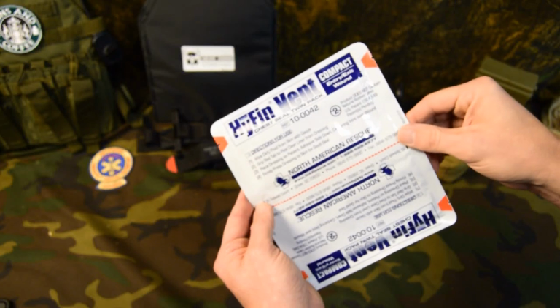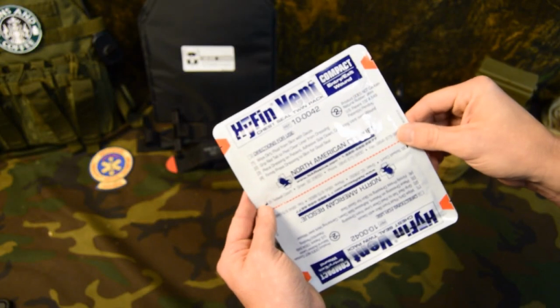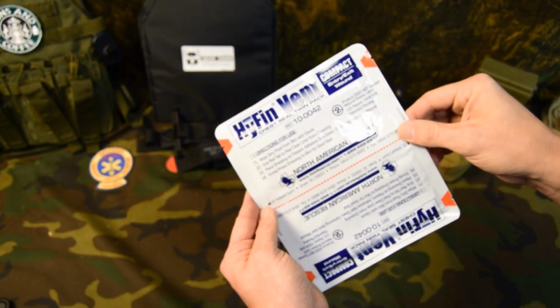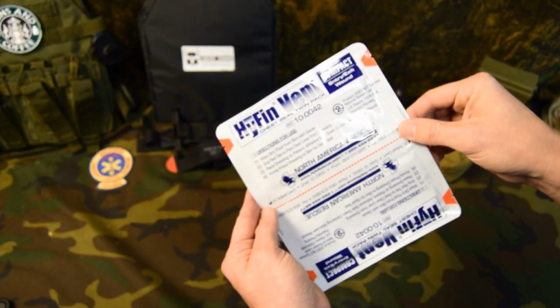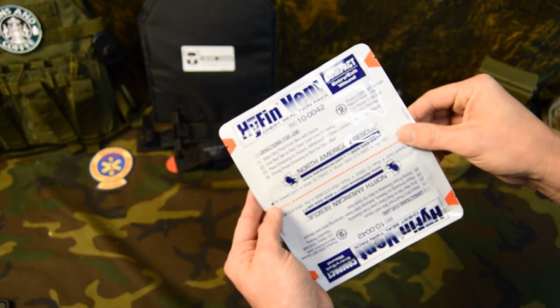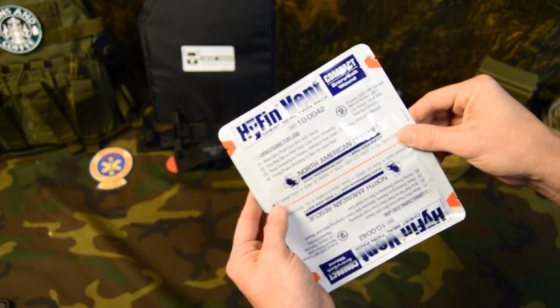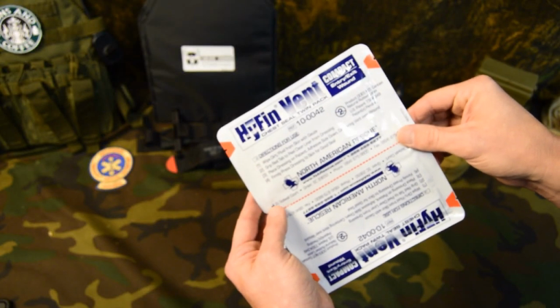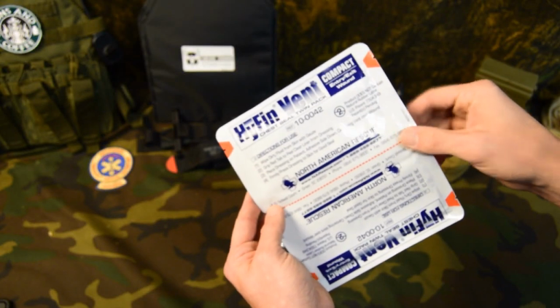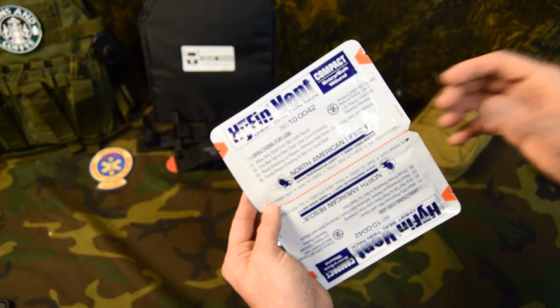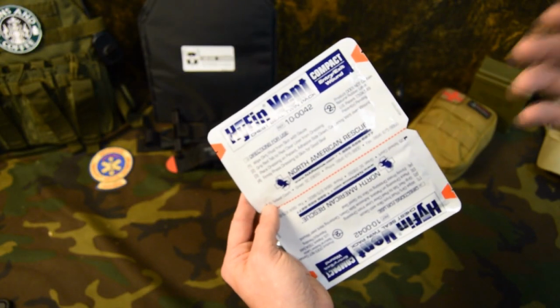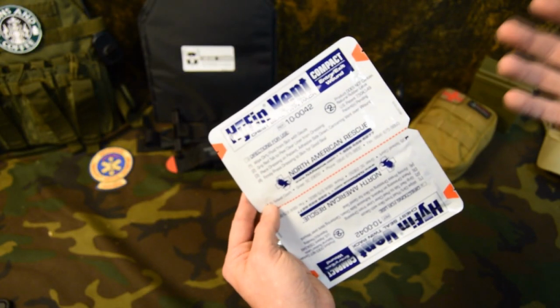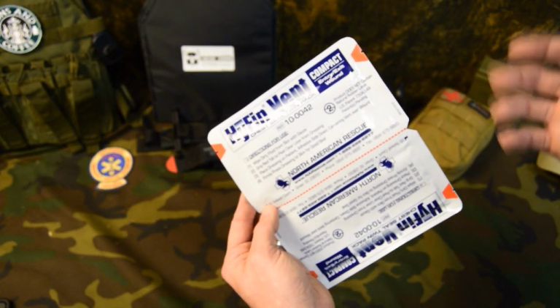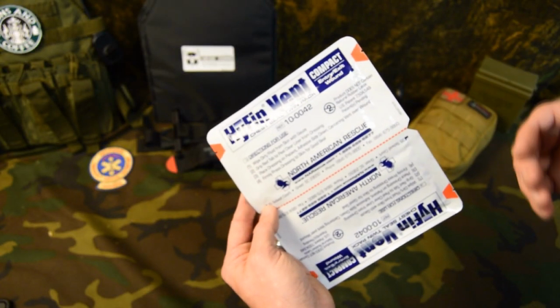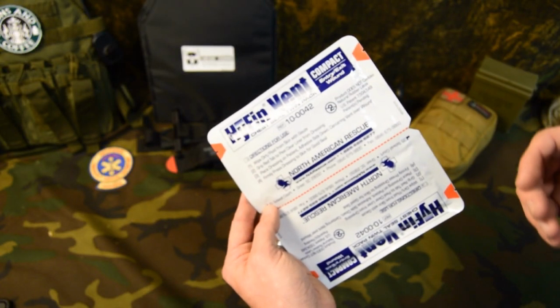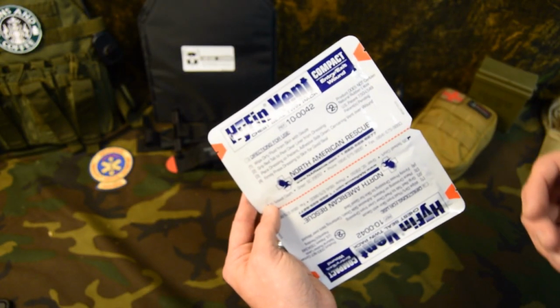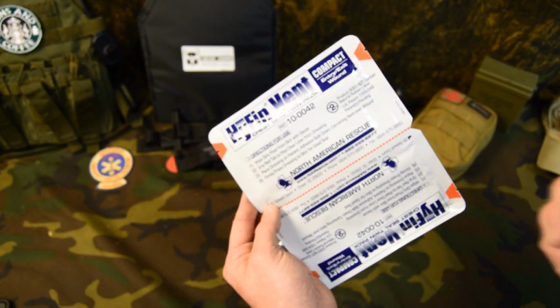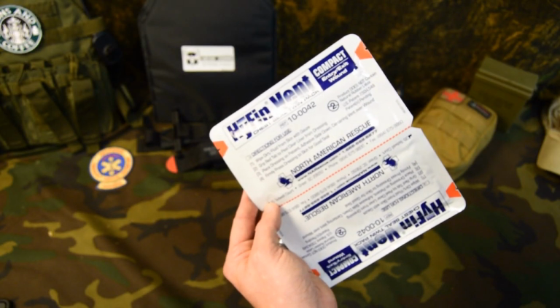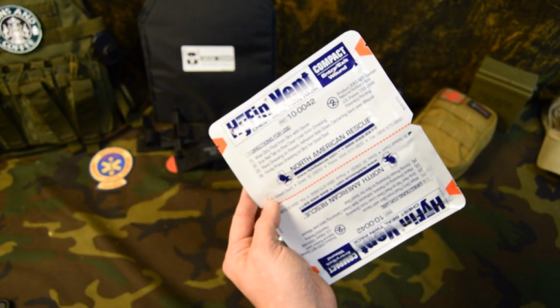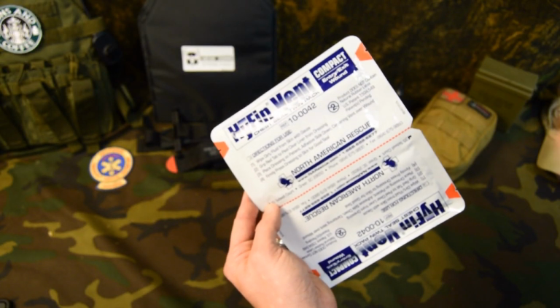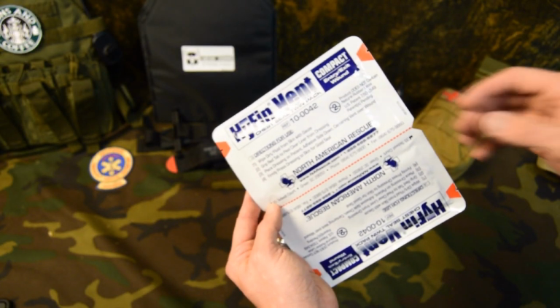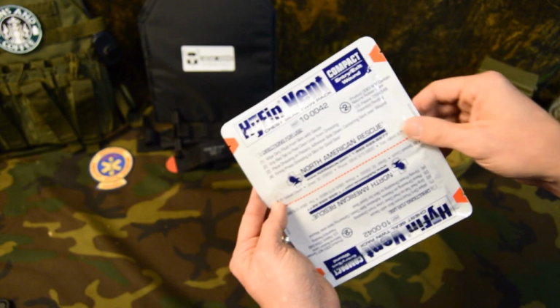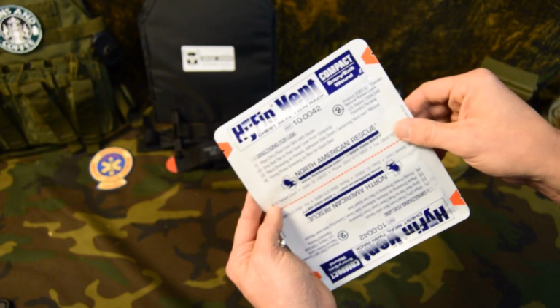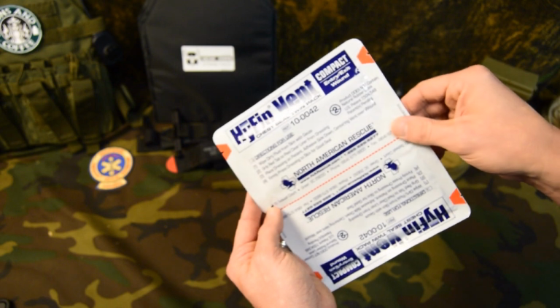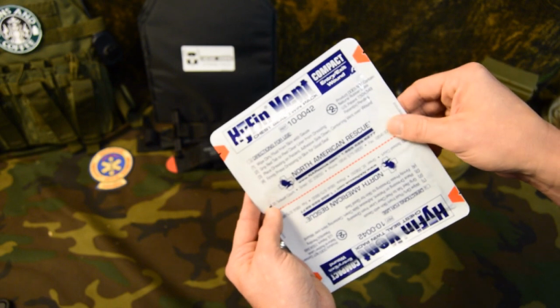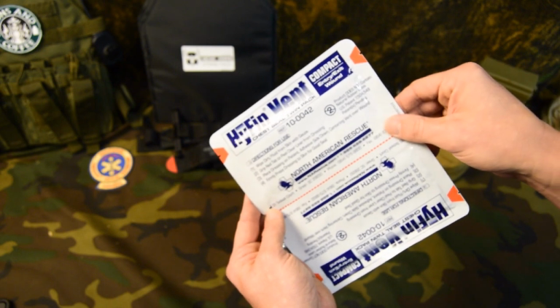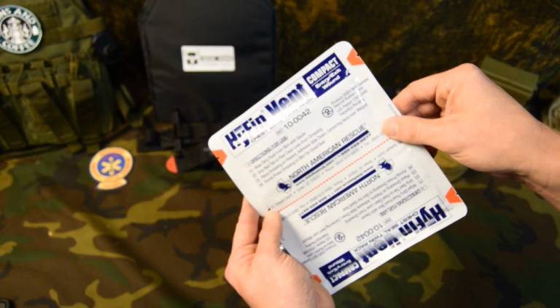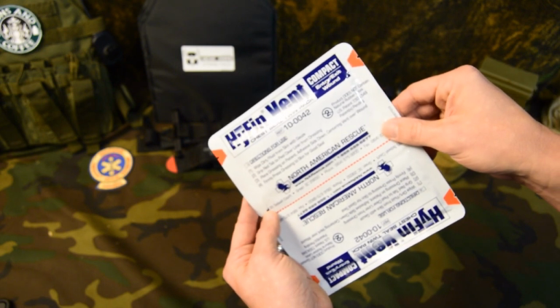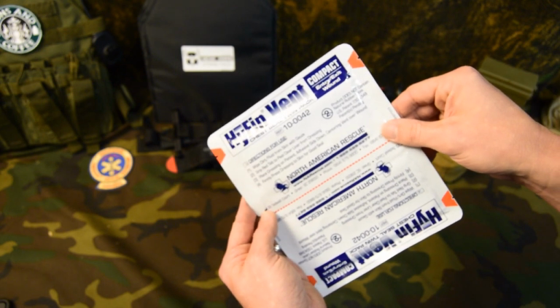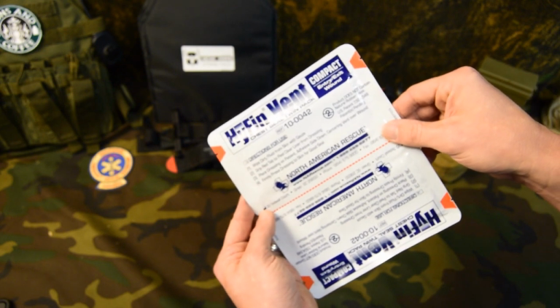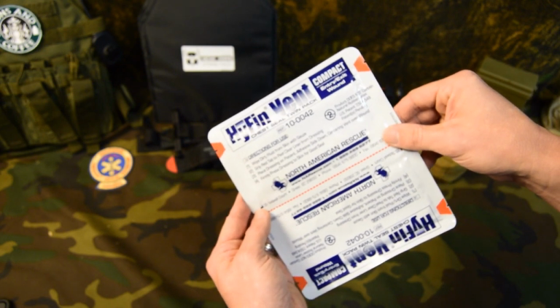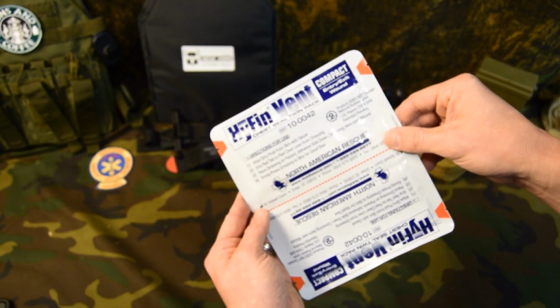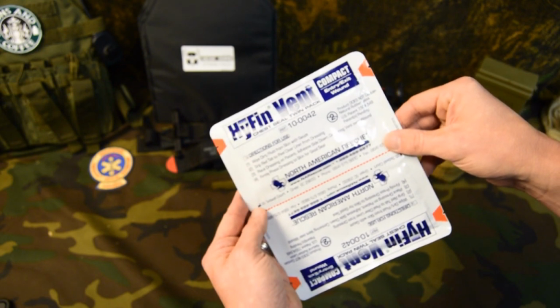Hey, welcome to another video from Skinny Medic. I wanted to give you another product review here. This is the compact version of the Hyfin Chest Seal made by North American Rescue.